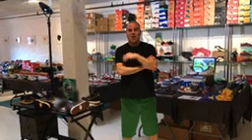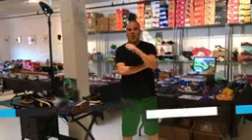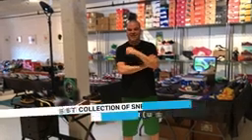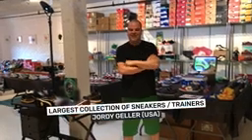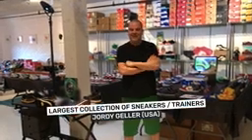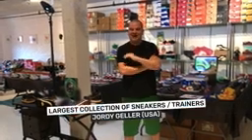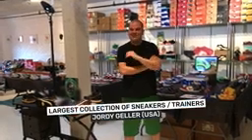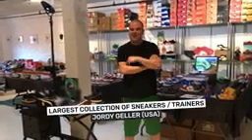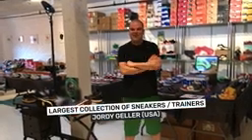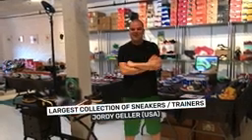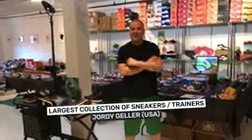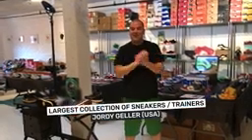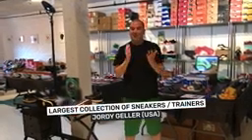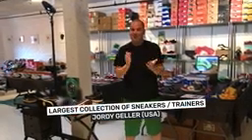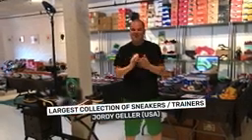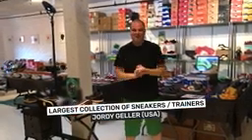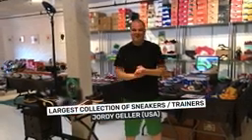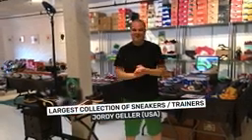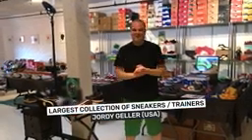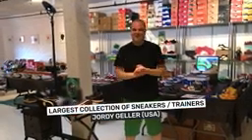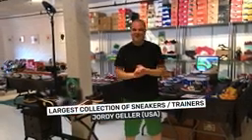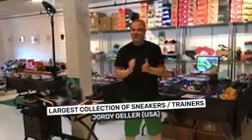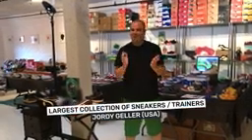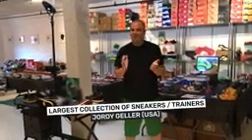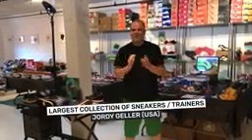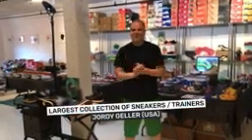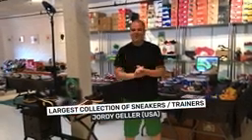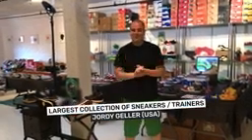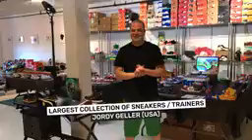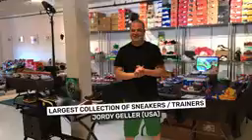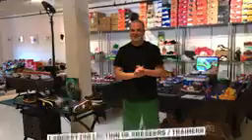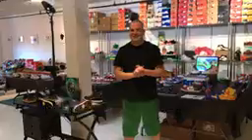I'm Jordy Geller and I'm the holder of the Guinness World Record for the world's largest sneaker collection.